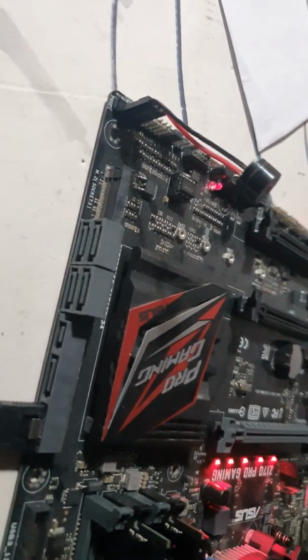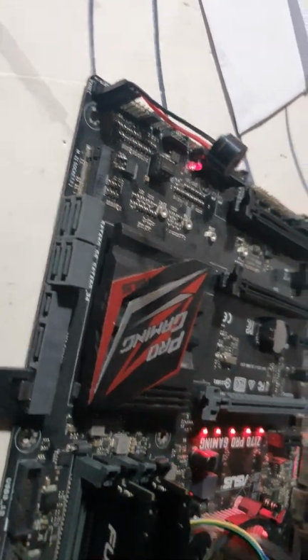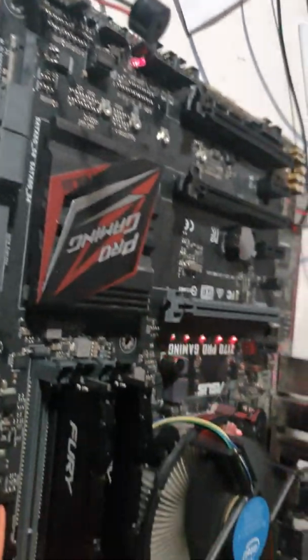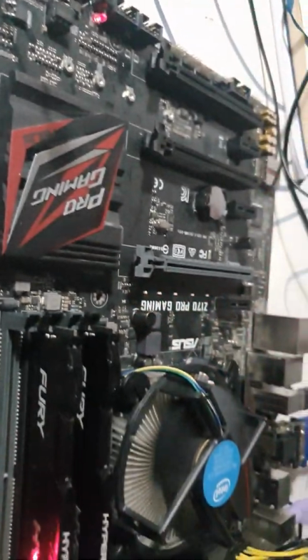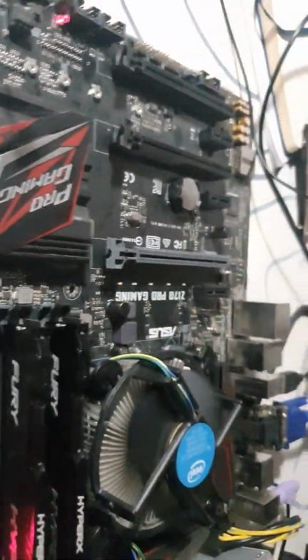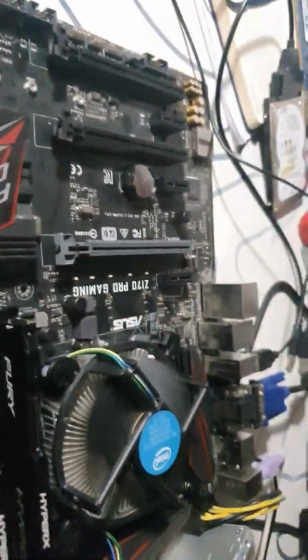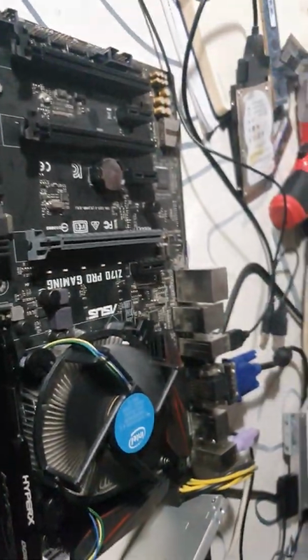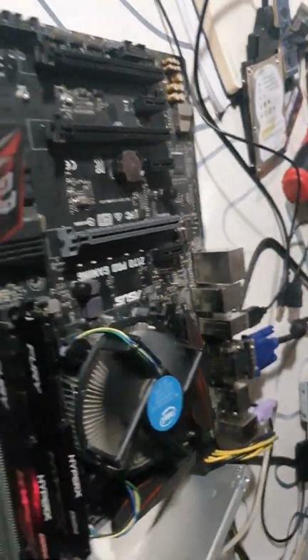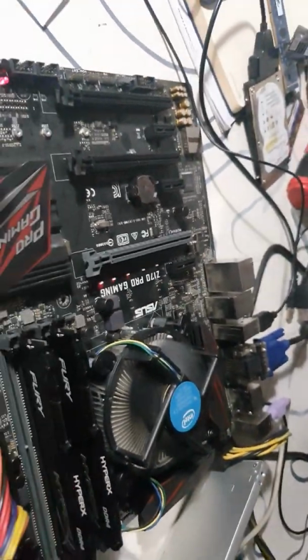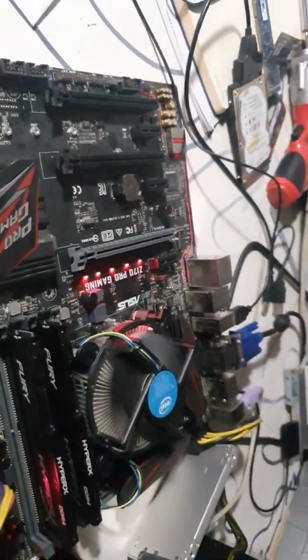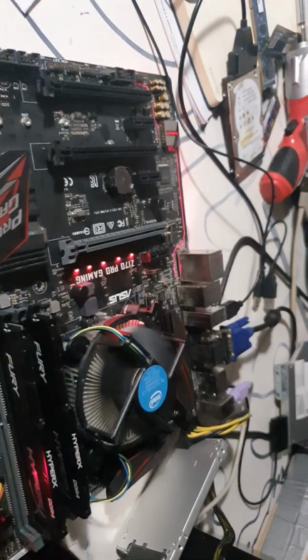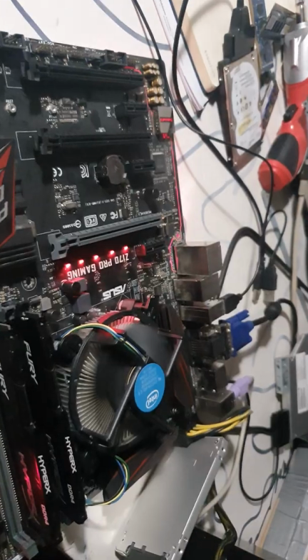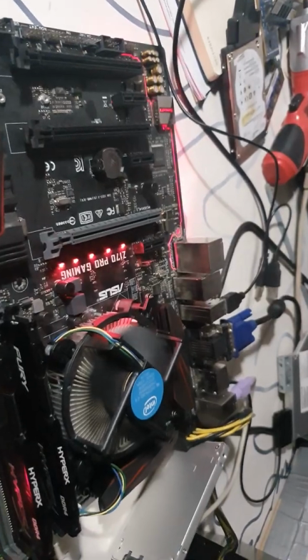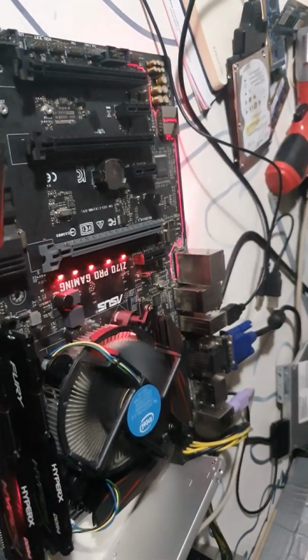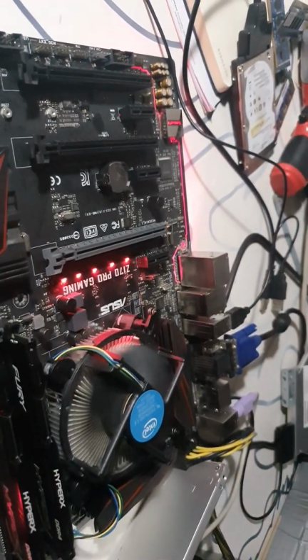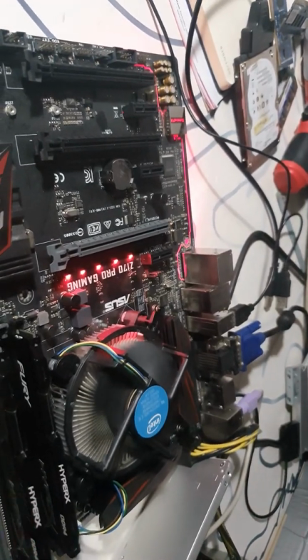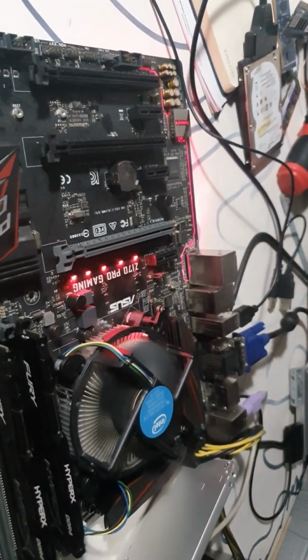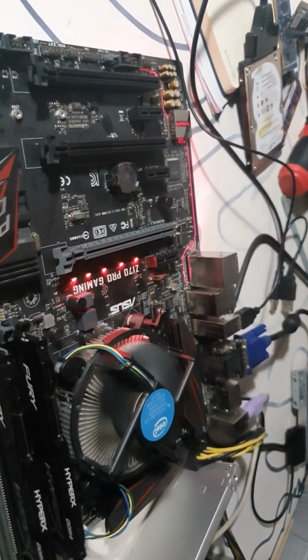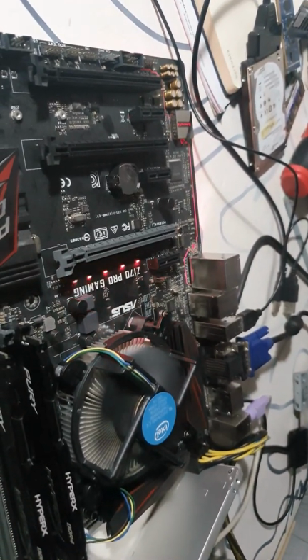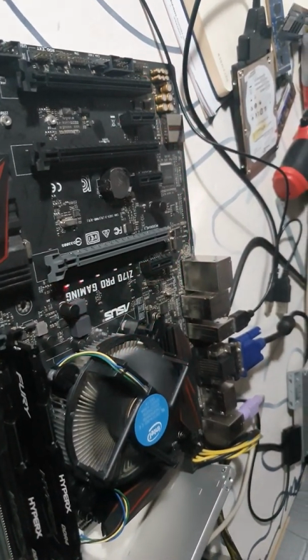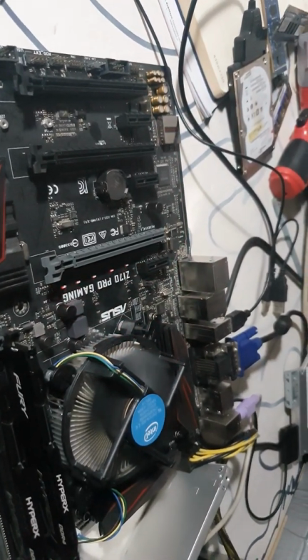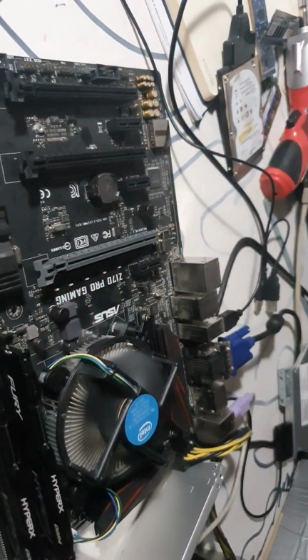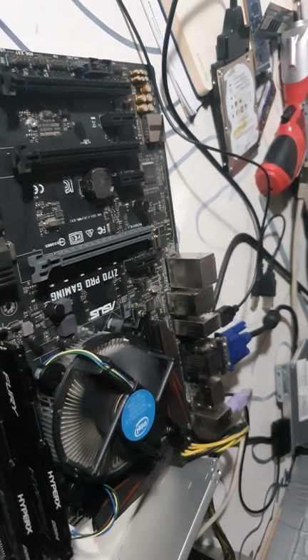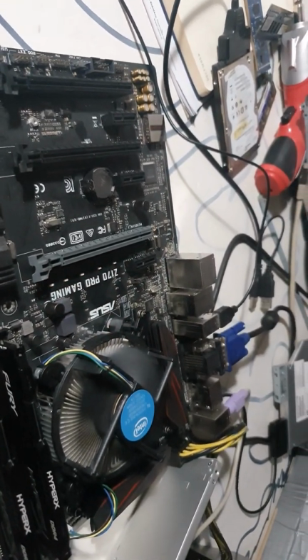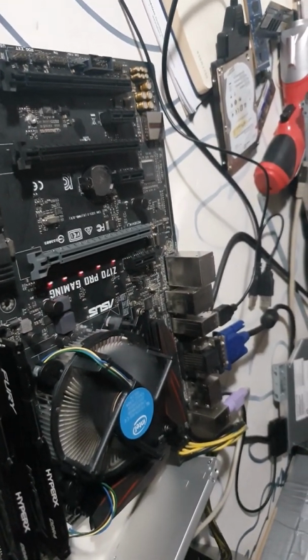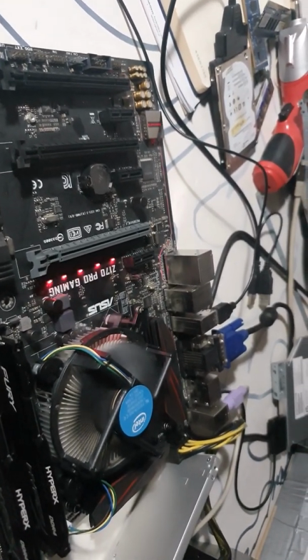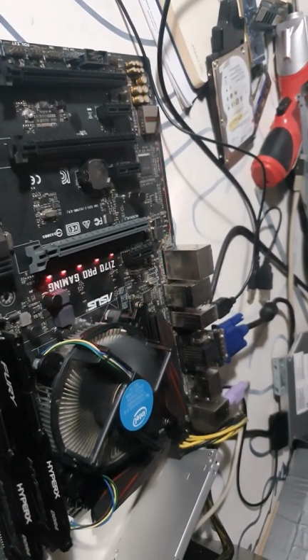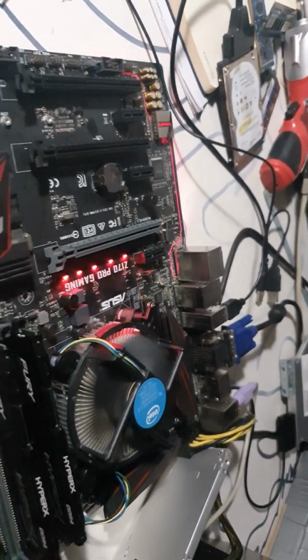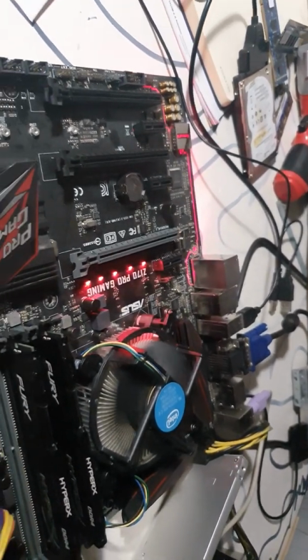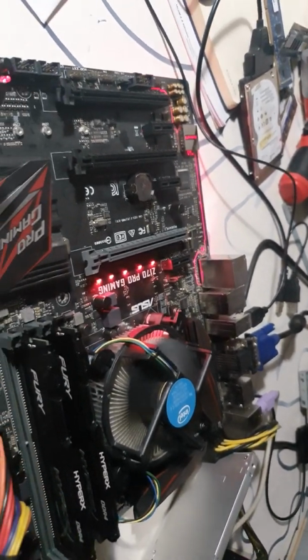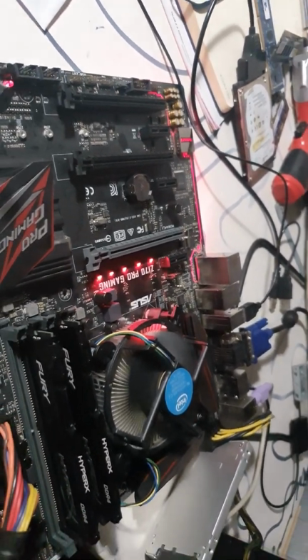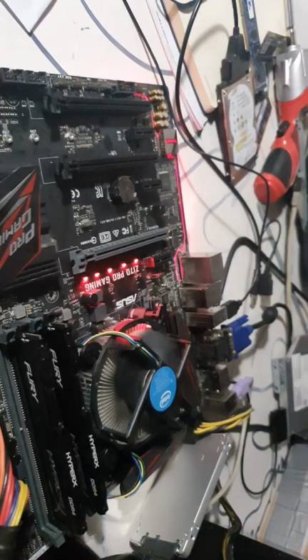If I get the chance, I would buy a dual BIOS board — from ASUS or Gigabyte.